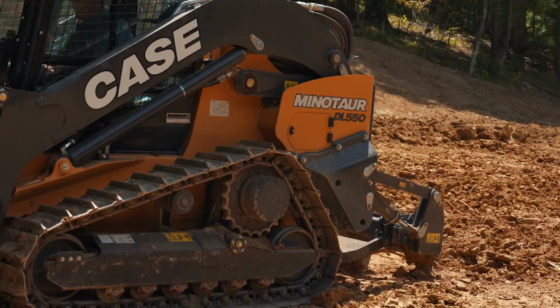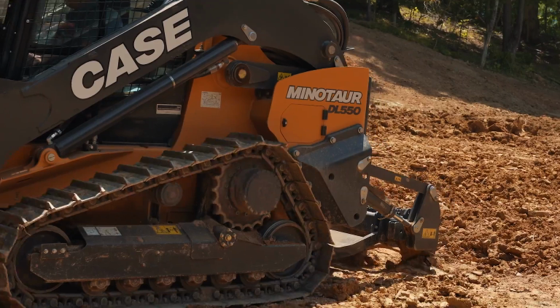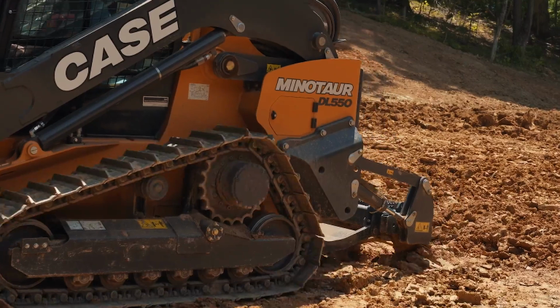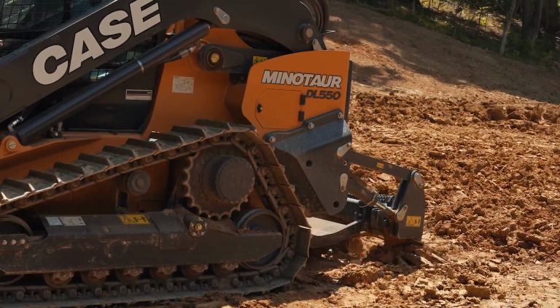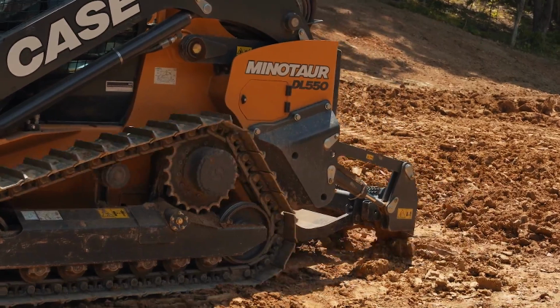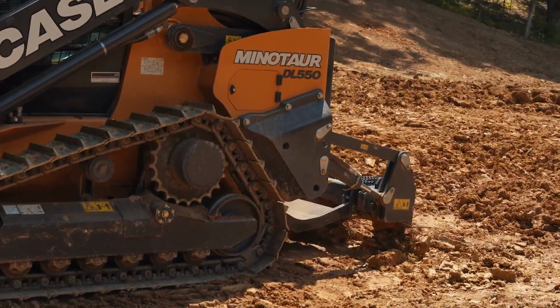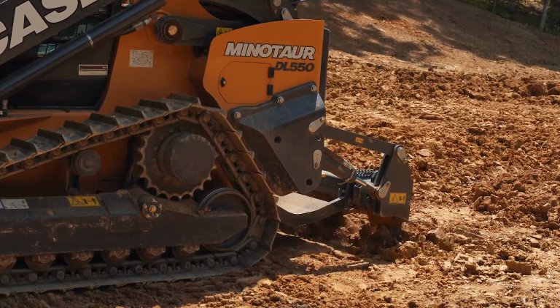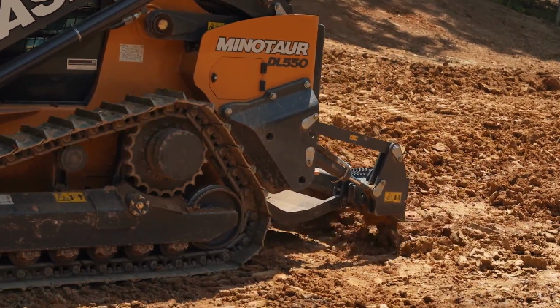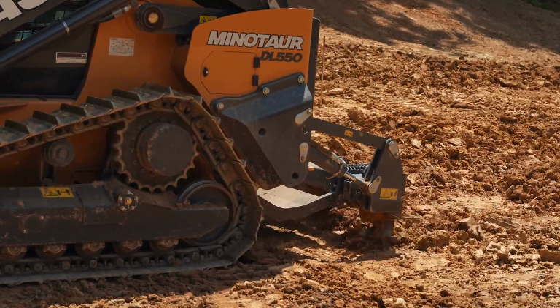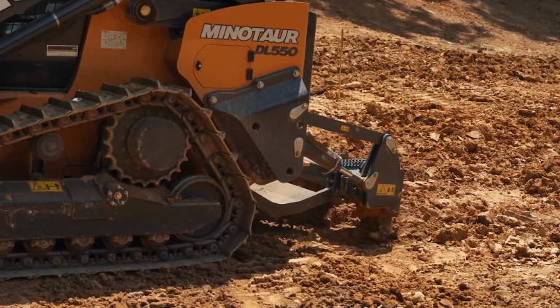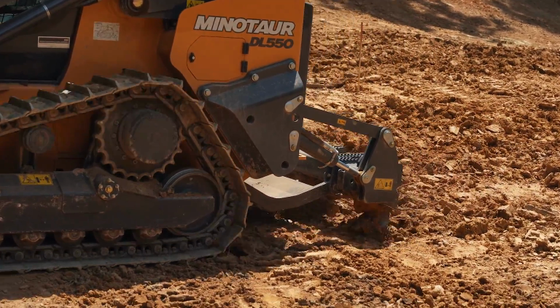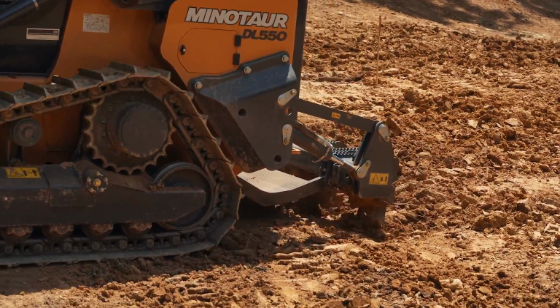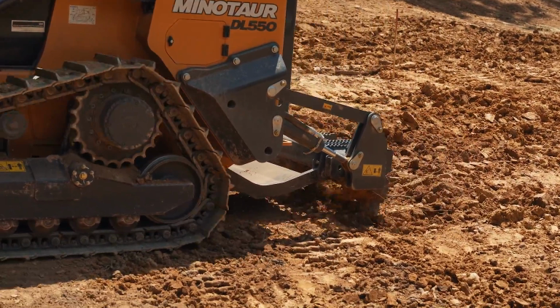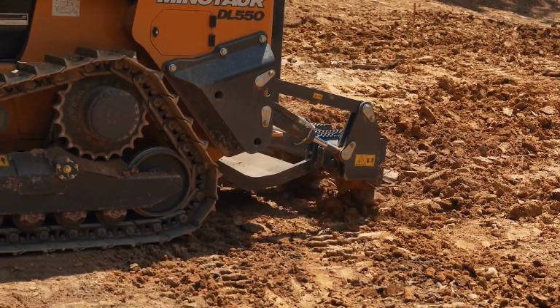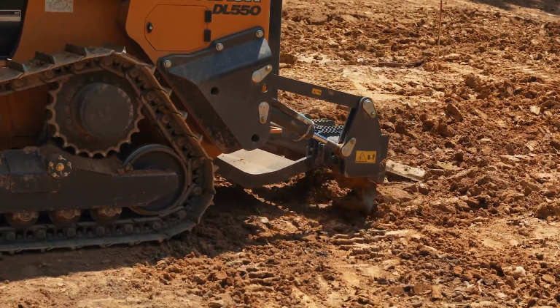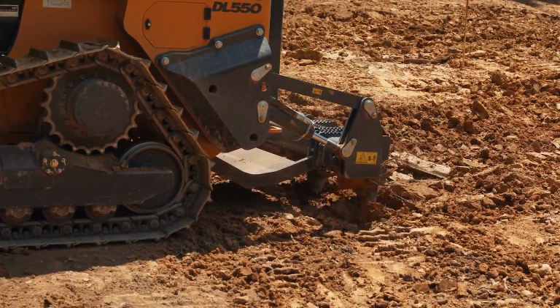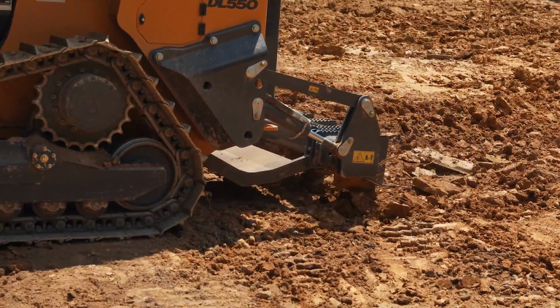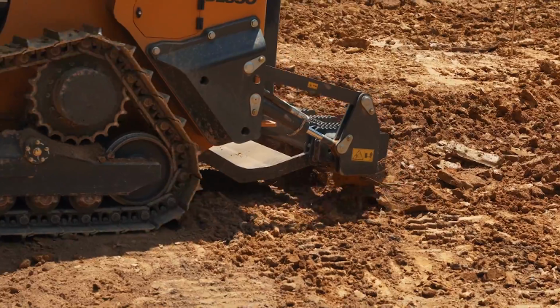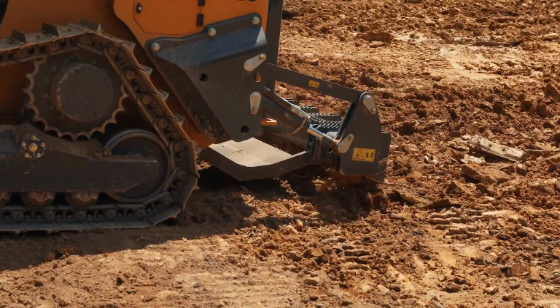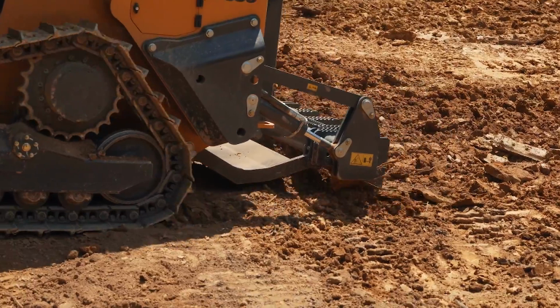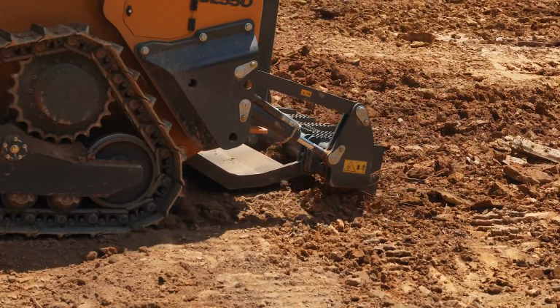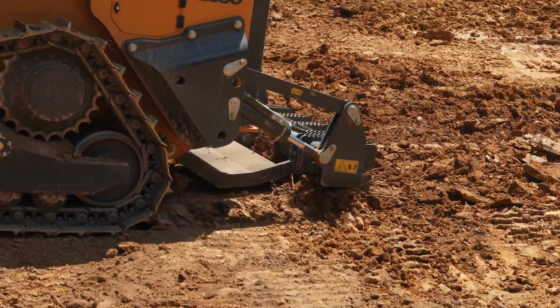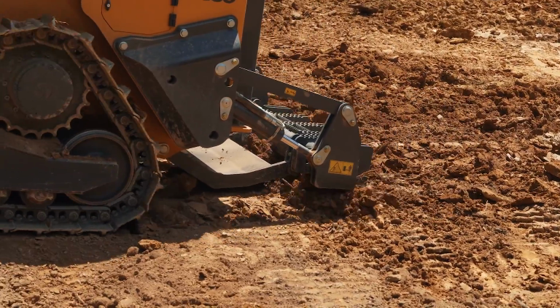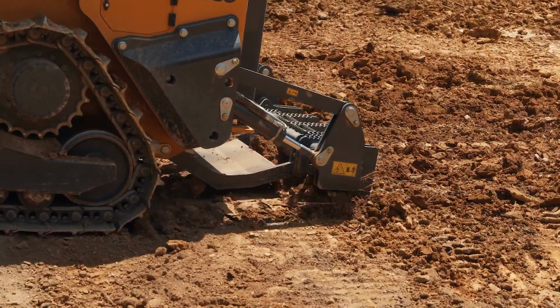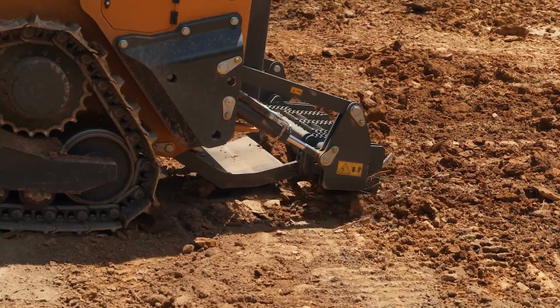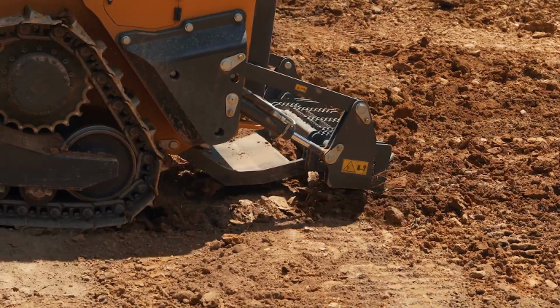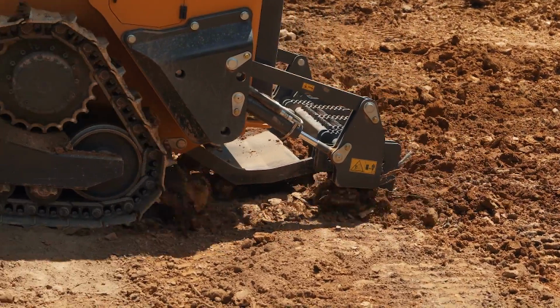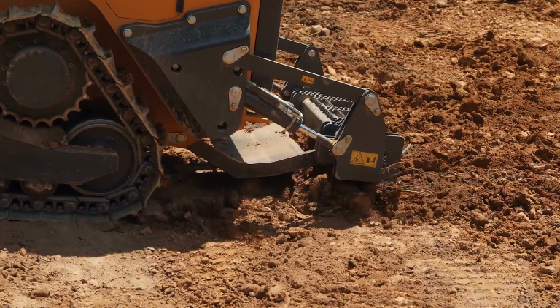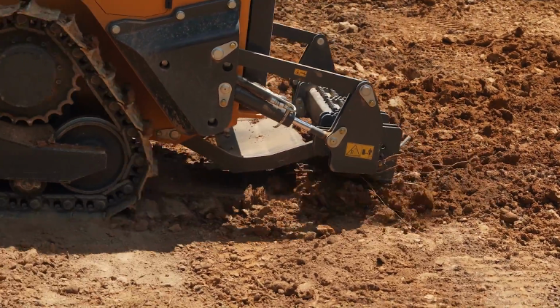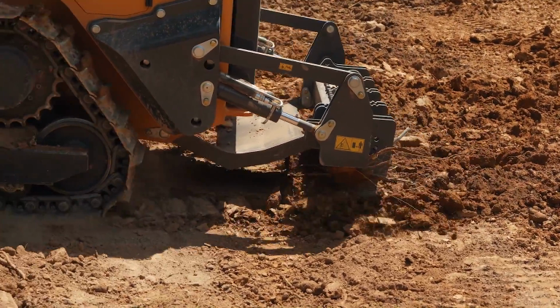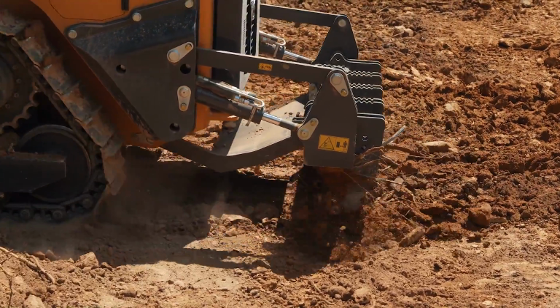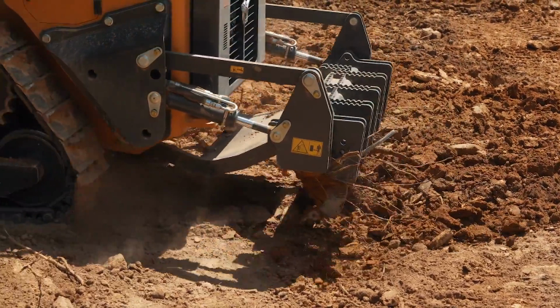Go ahead and go in, select maximum, and you'll have 114 horsepower at all times for the DL-550 Minotaur.